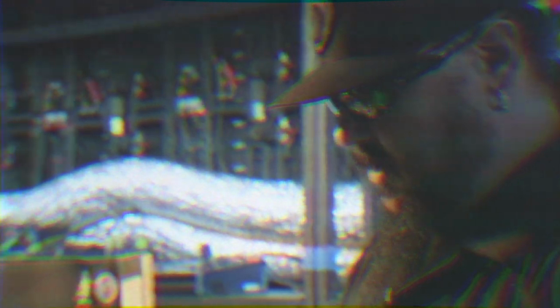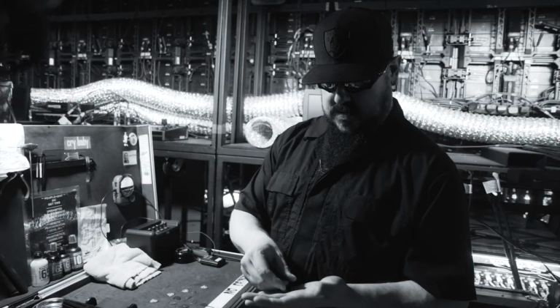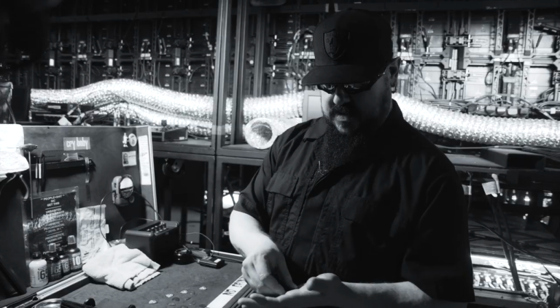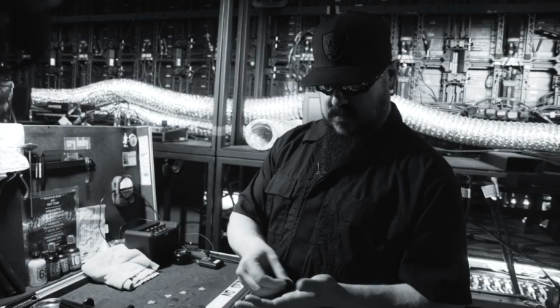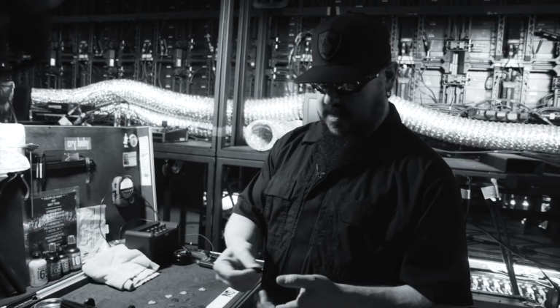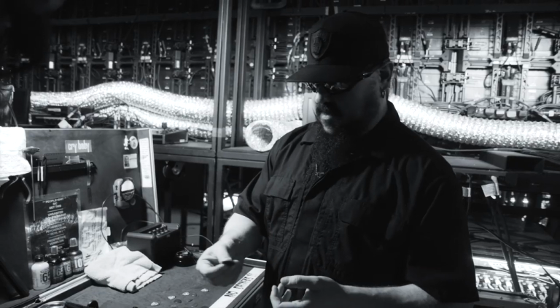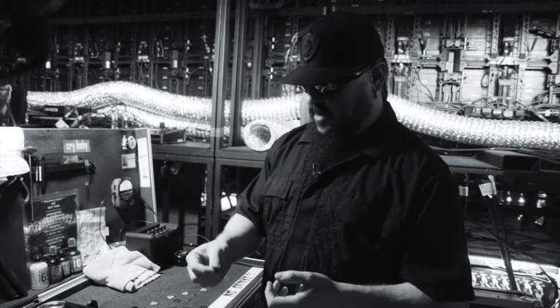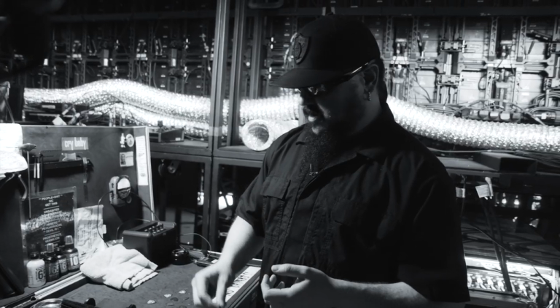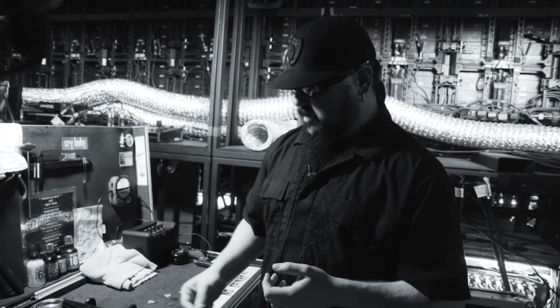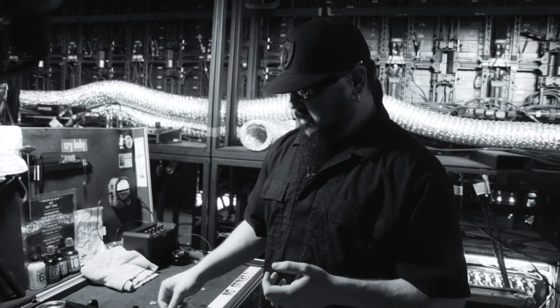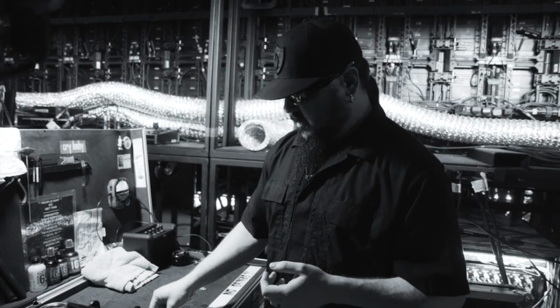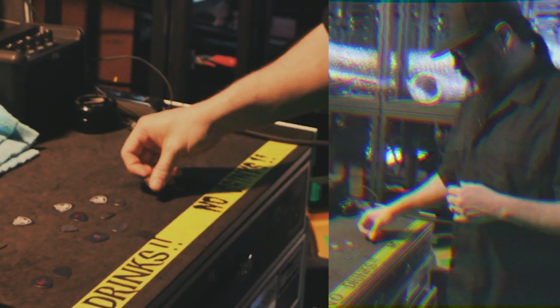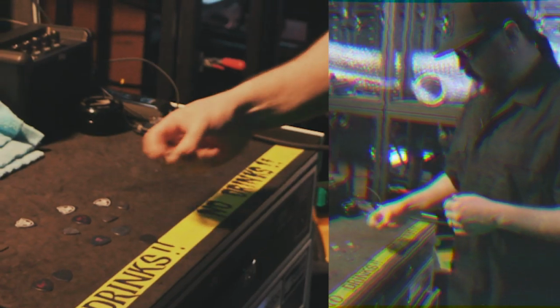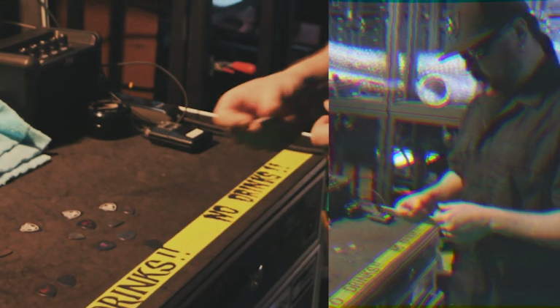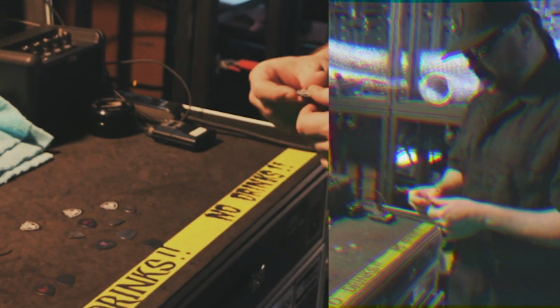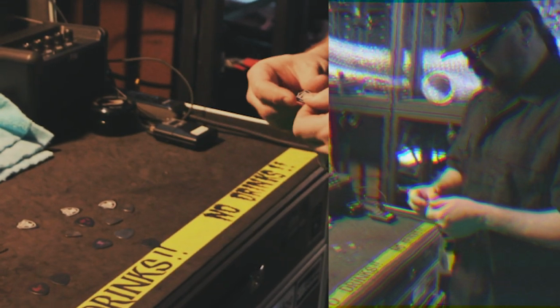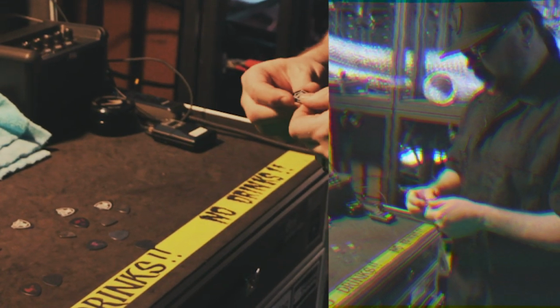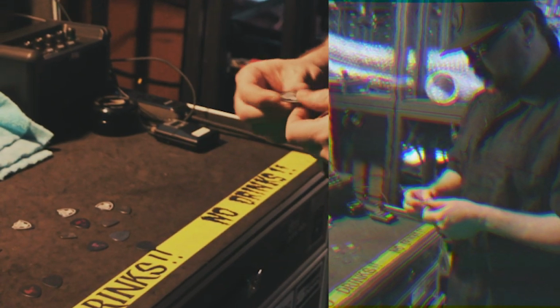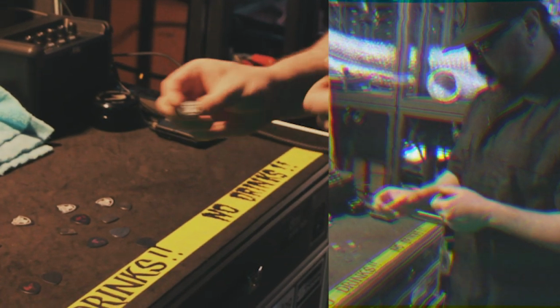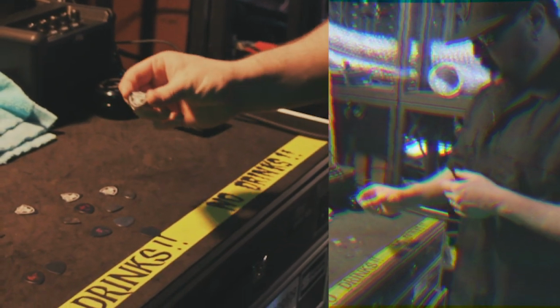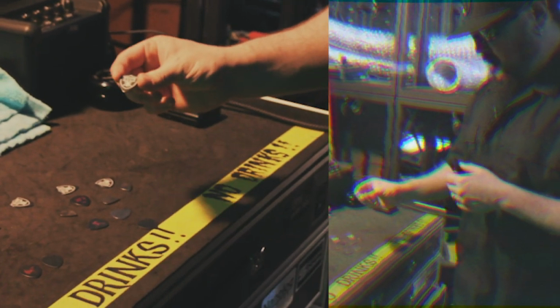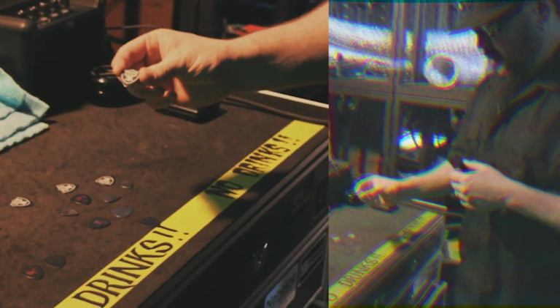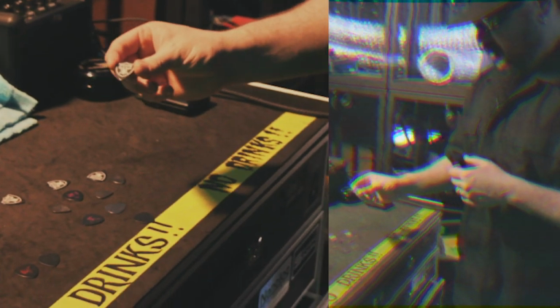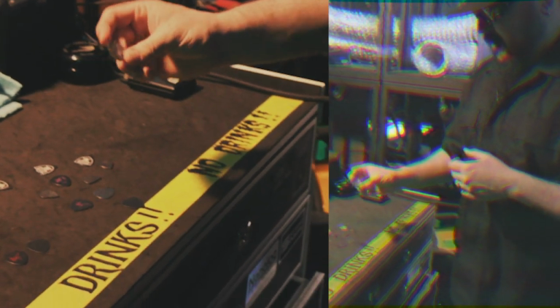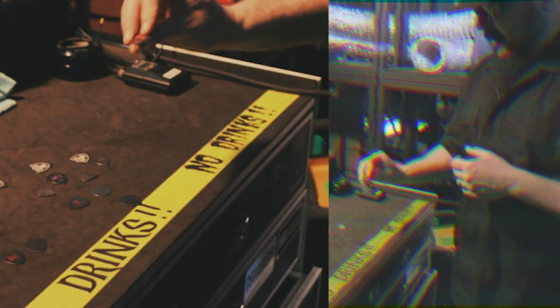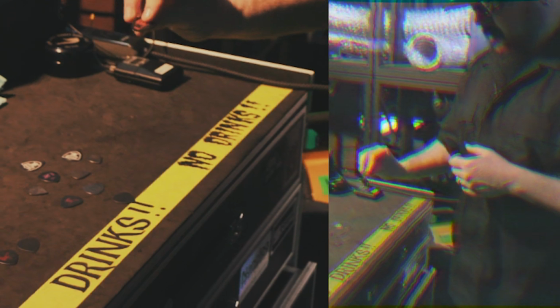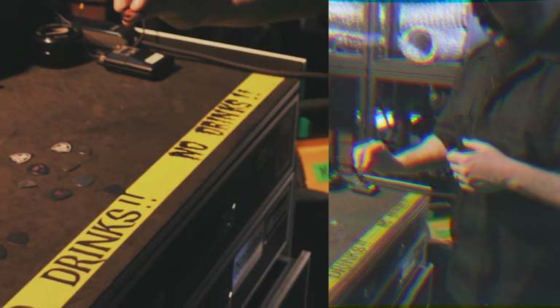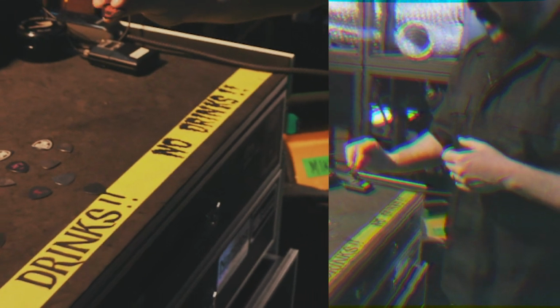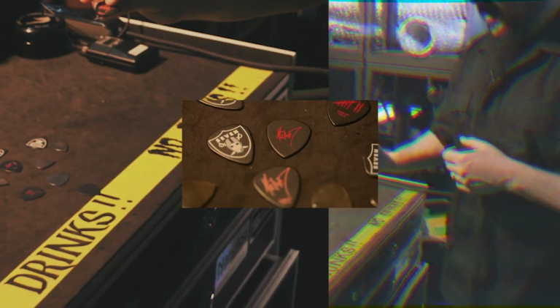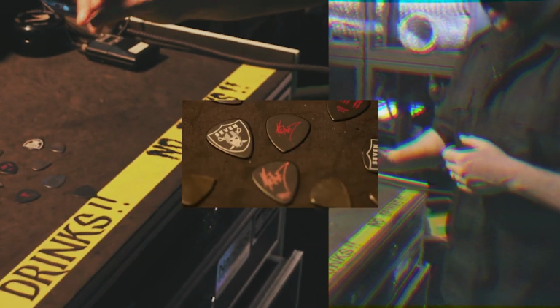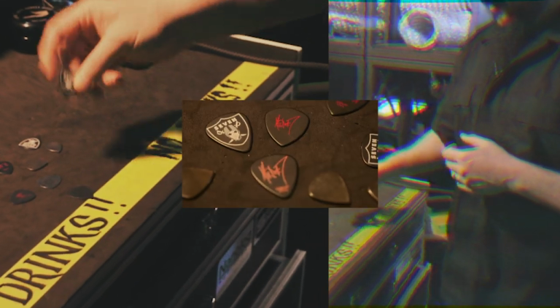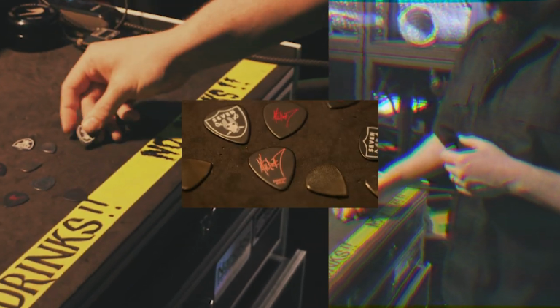So these are what I've been using, and I'll always have my Raider 7 guys as well.